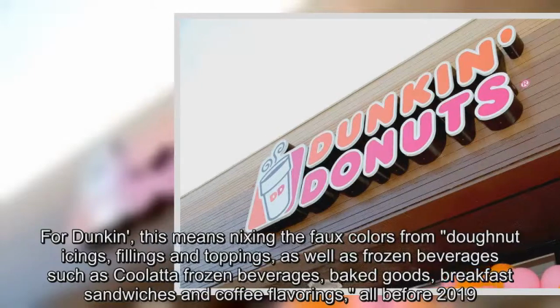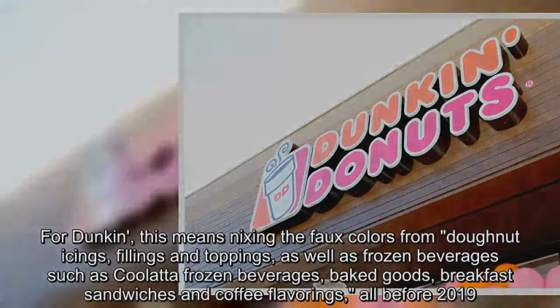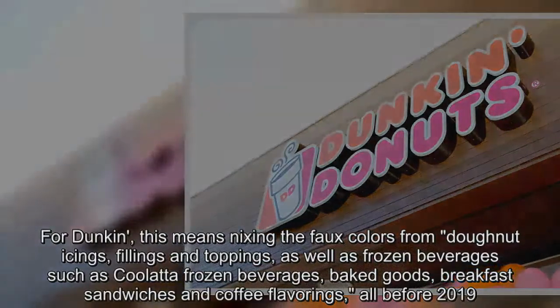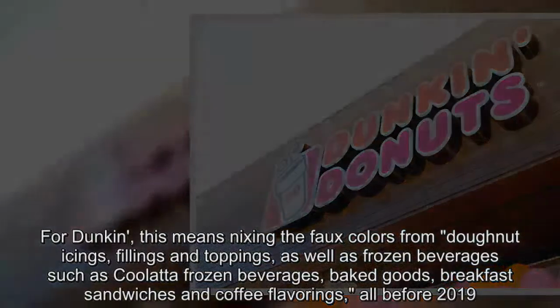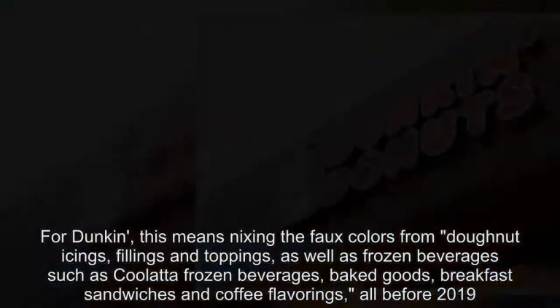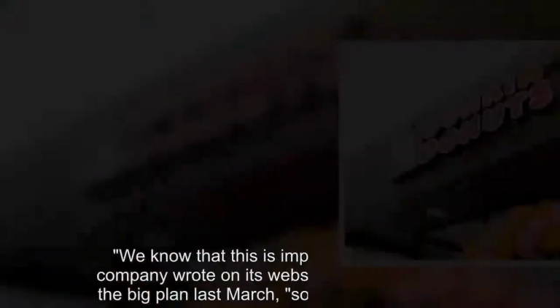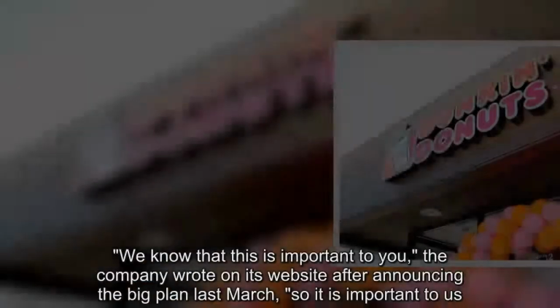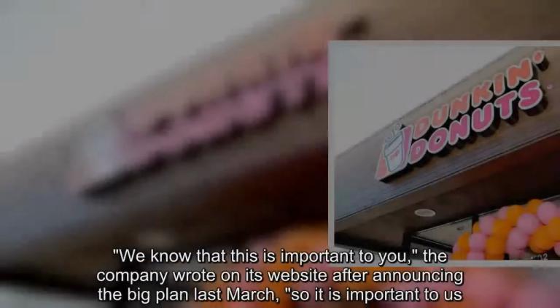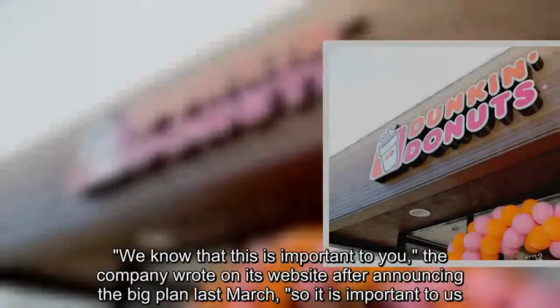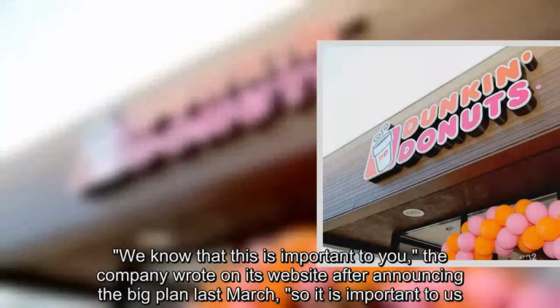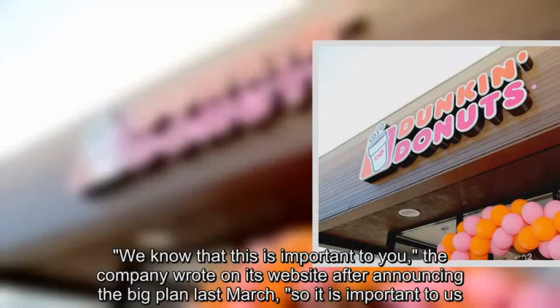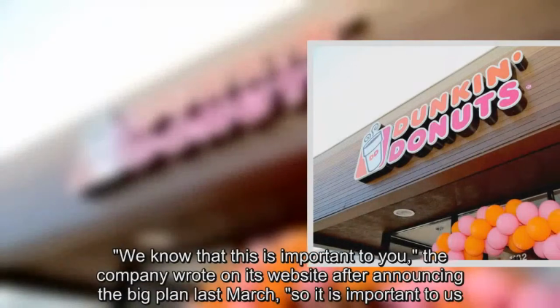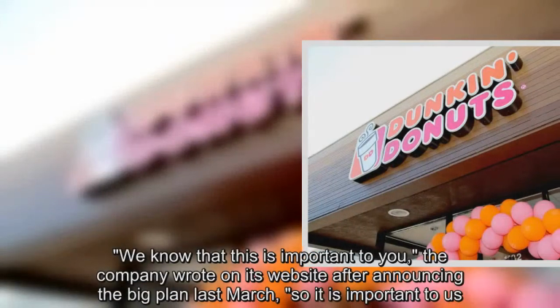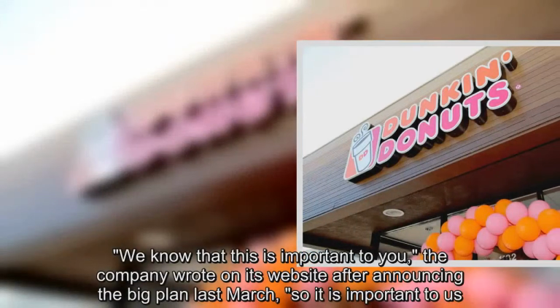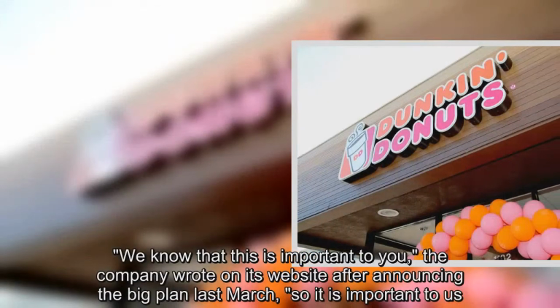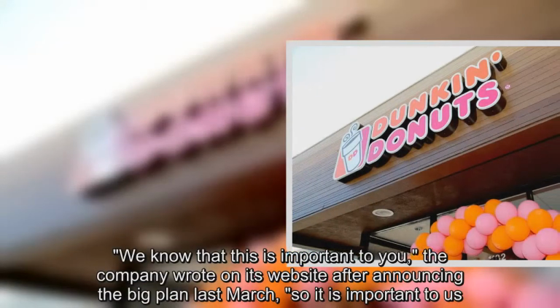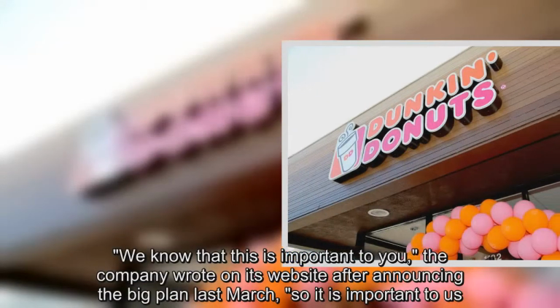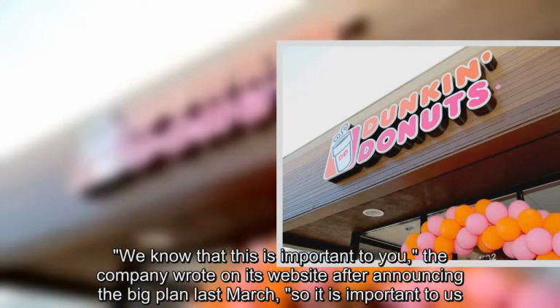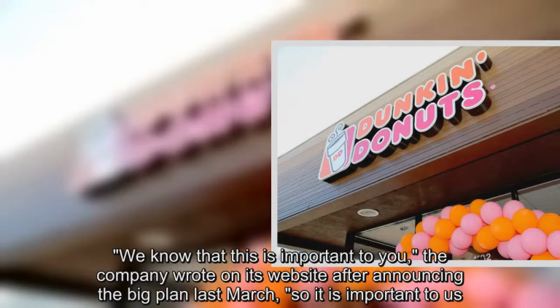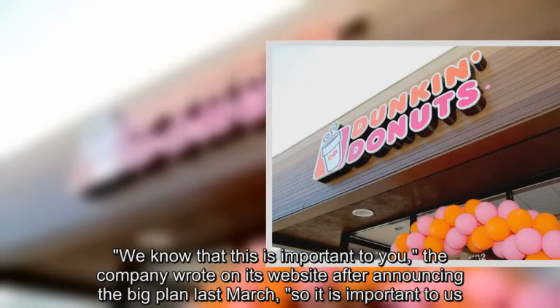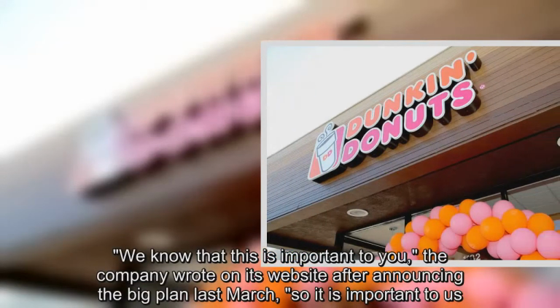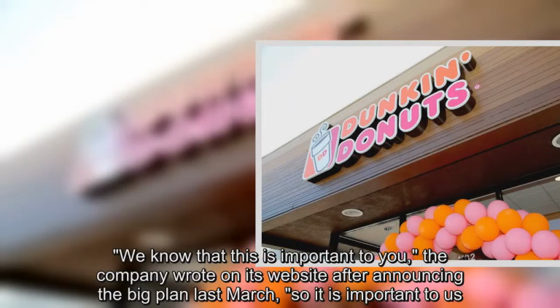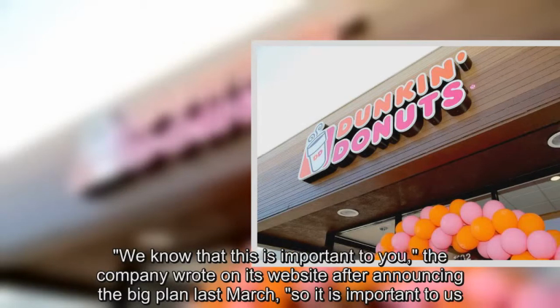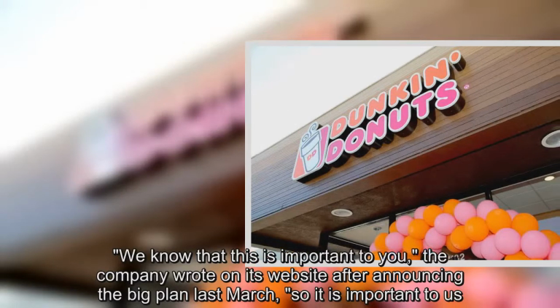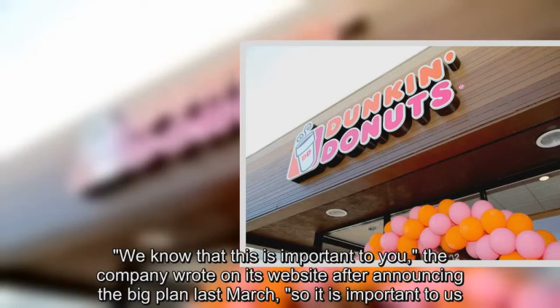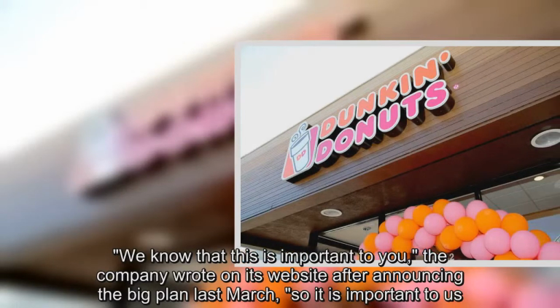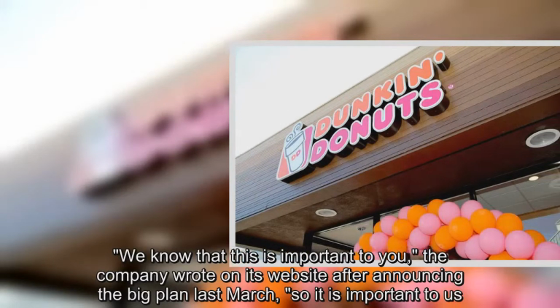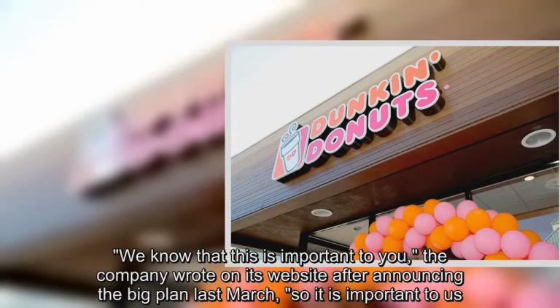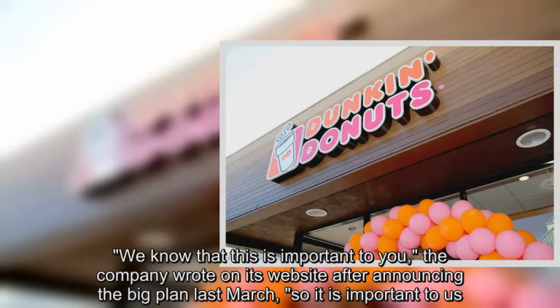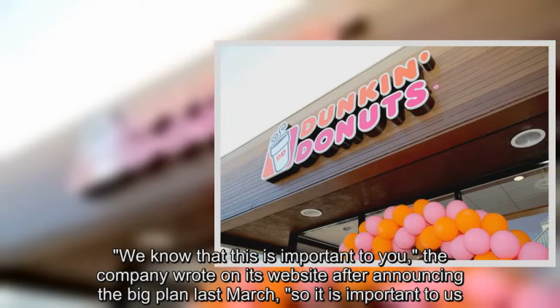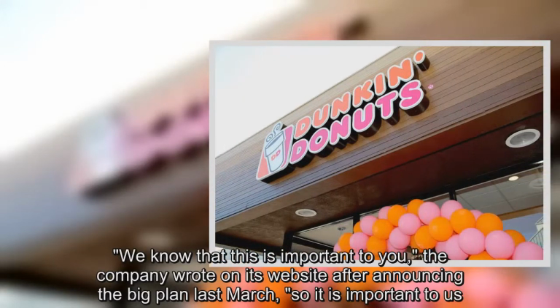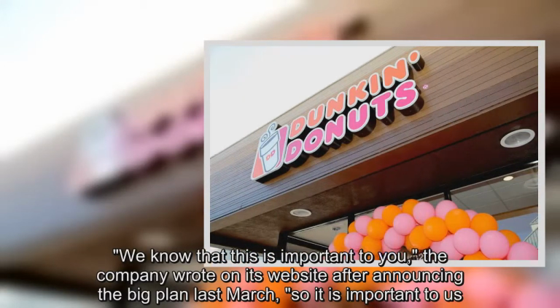We know that this is important to you, the company wrote on its website after announcing the big plan last March, so it is important to us.